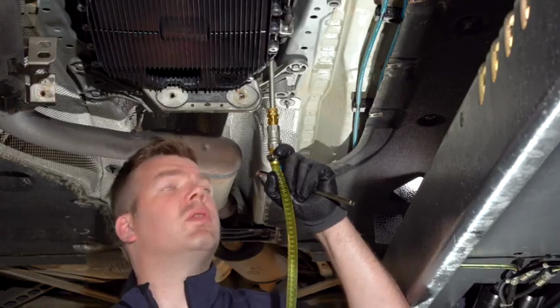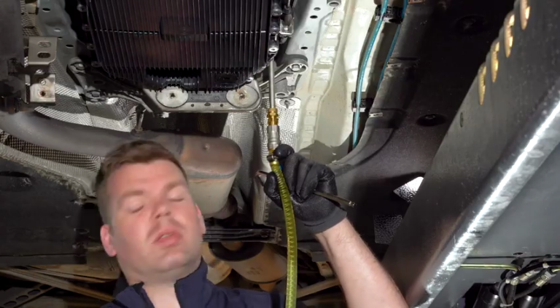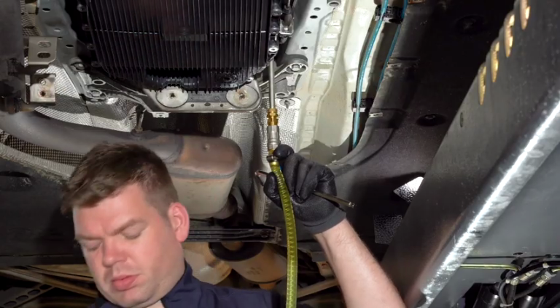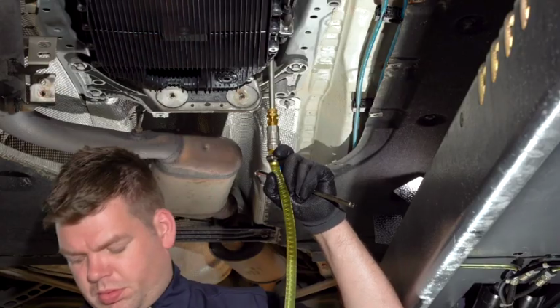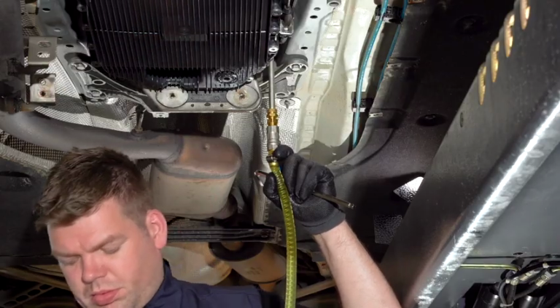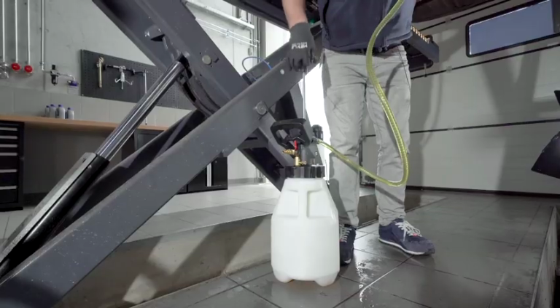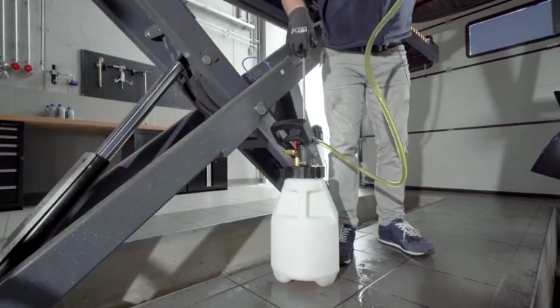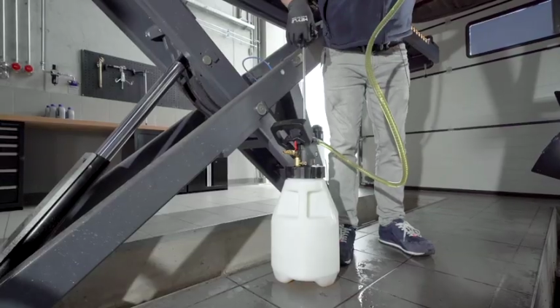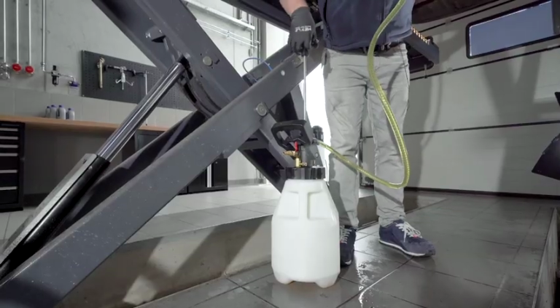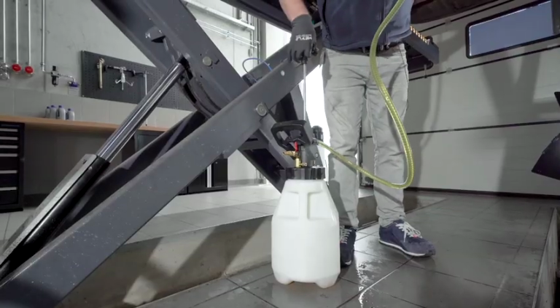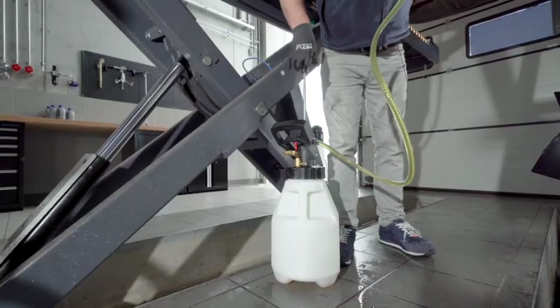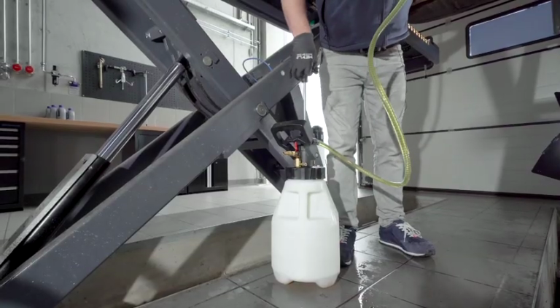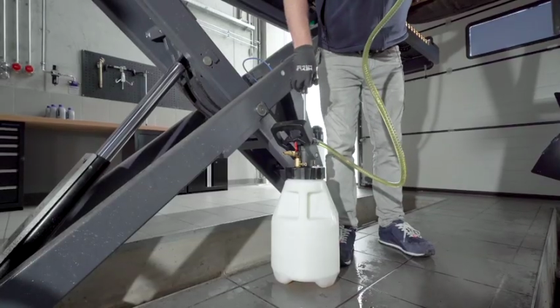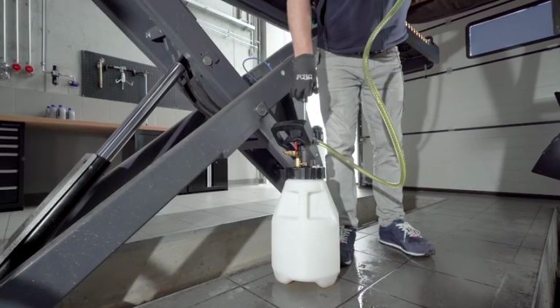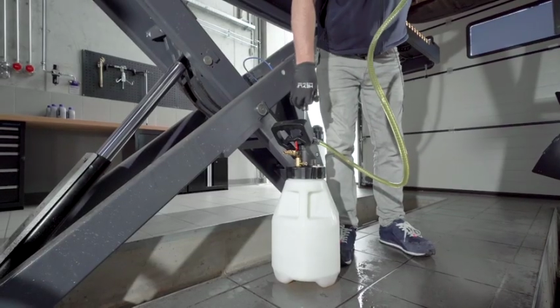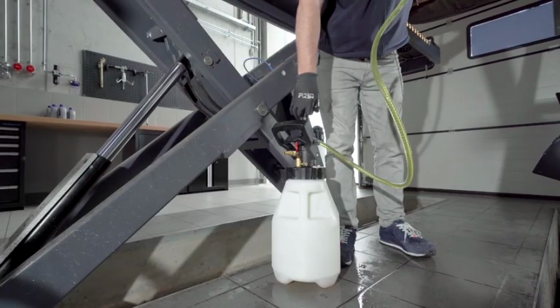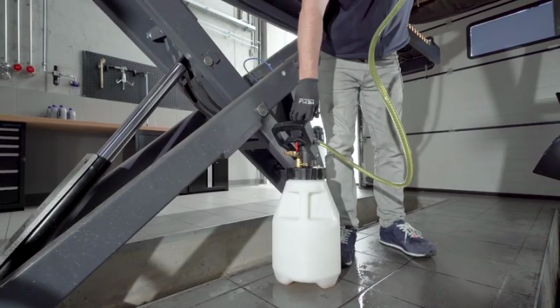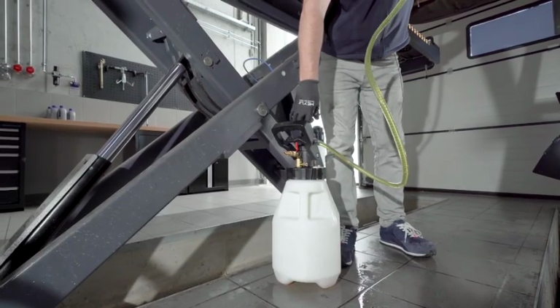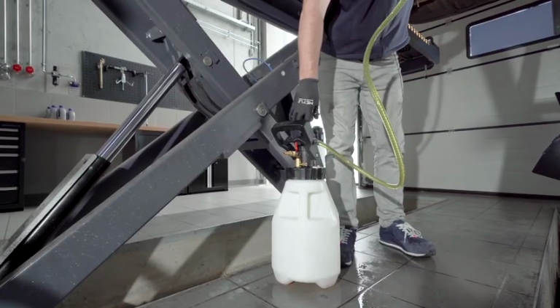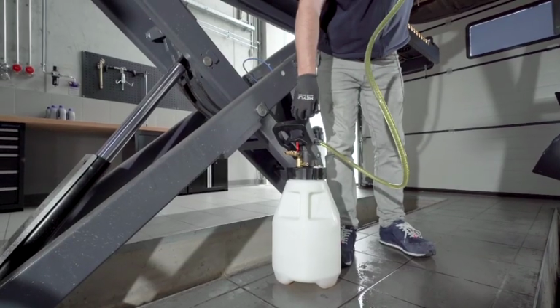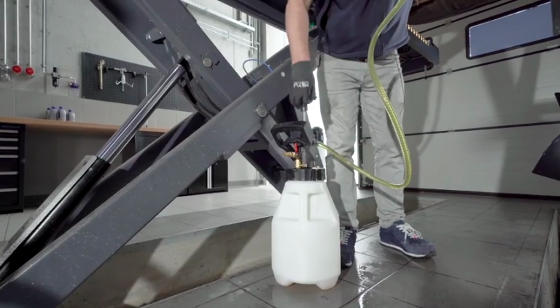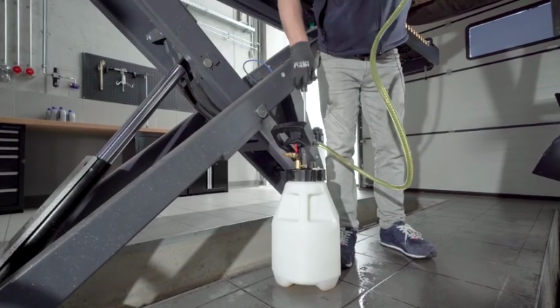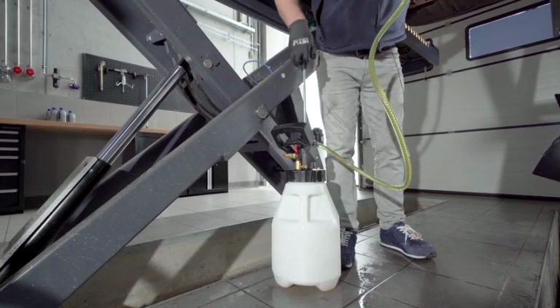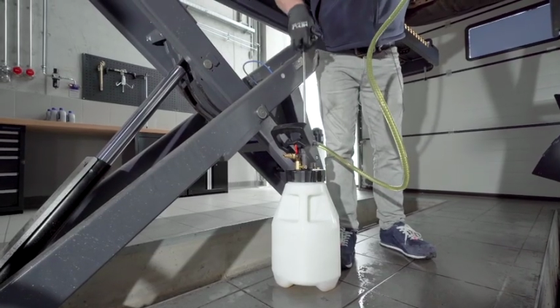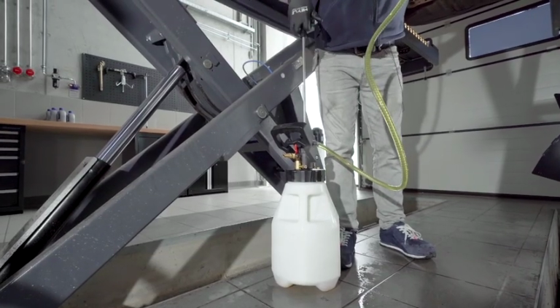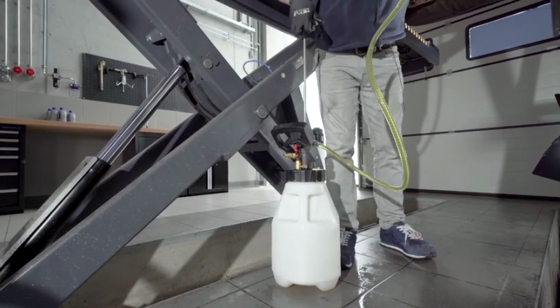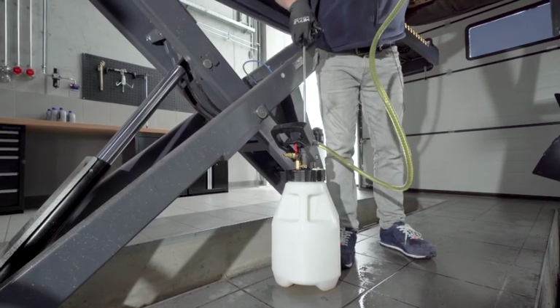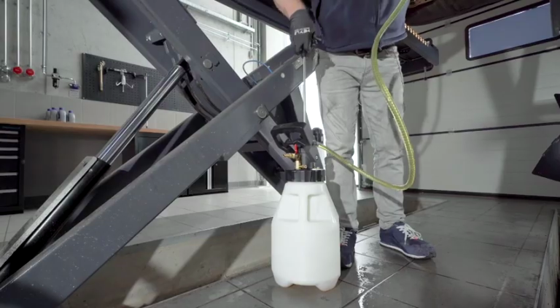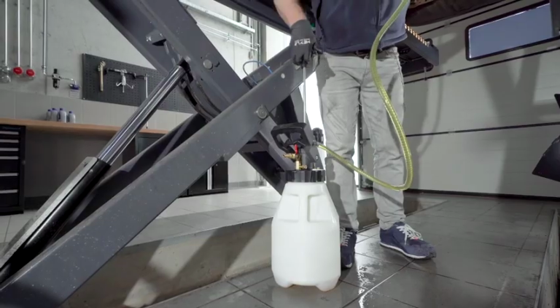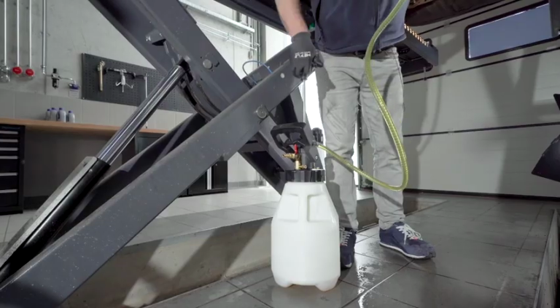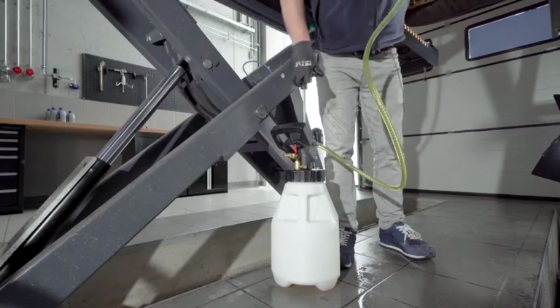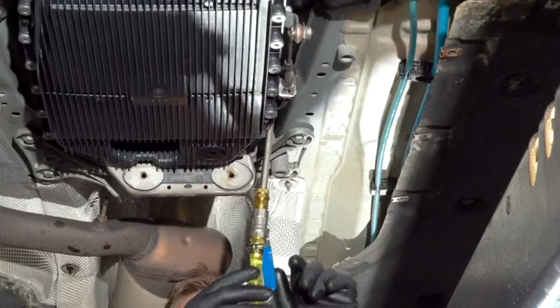After the engine is running, fill for a second time until the oil starts to spill over.